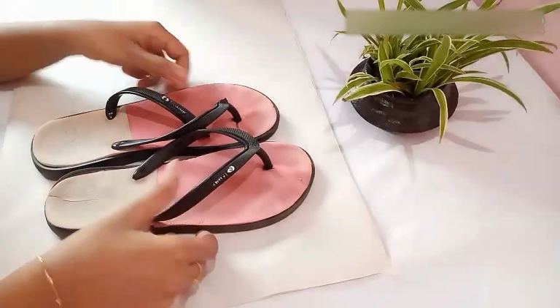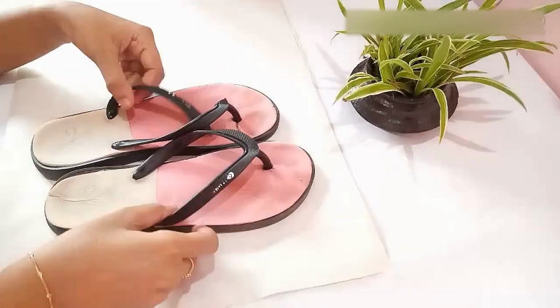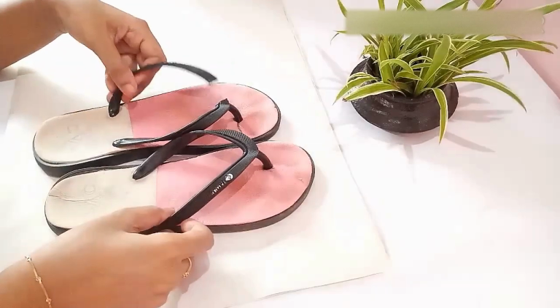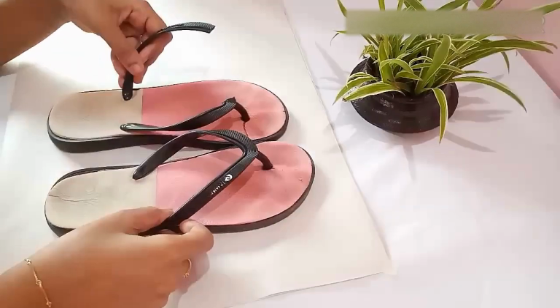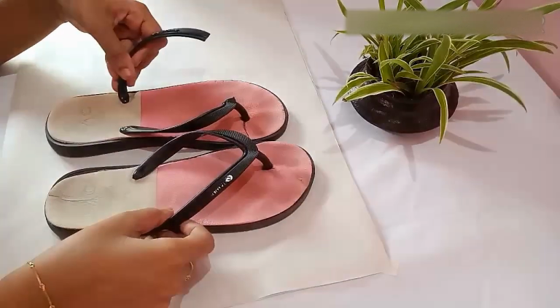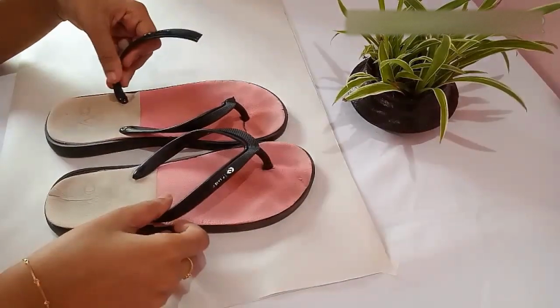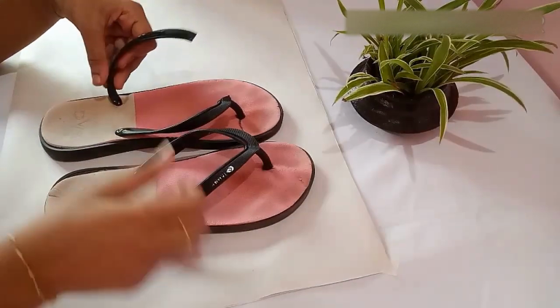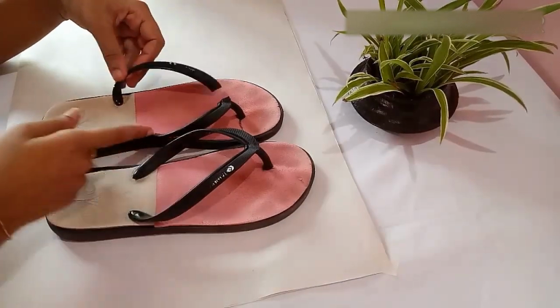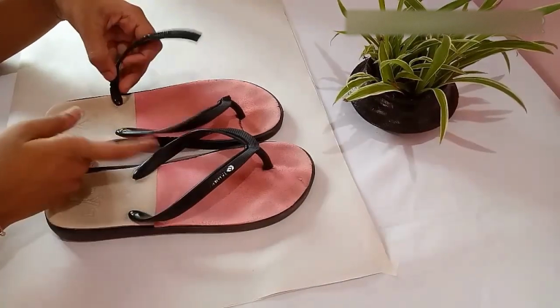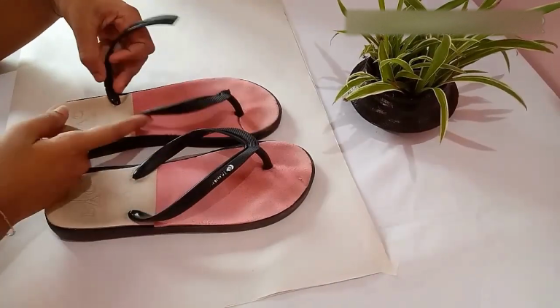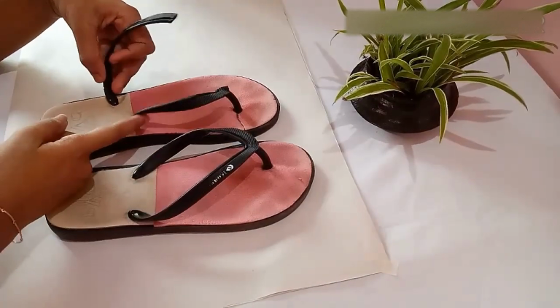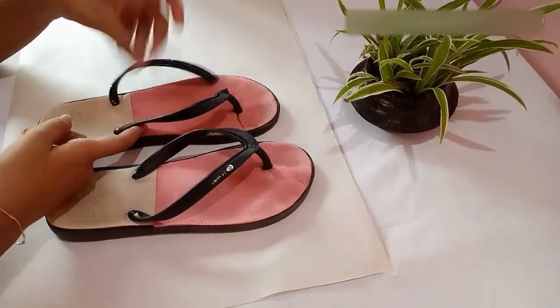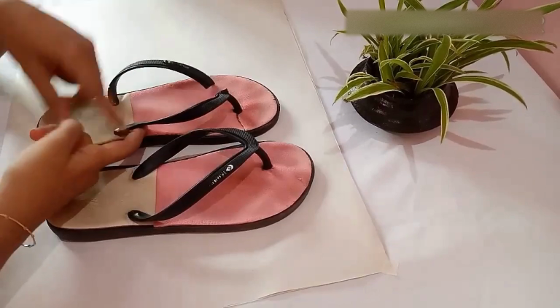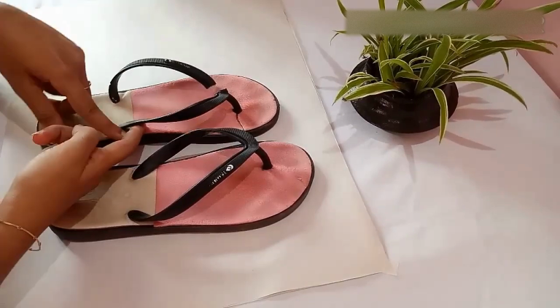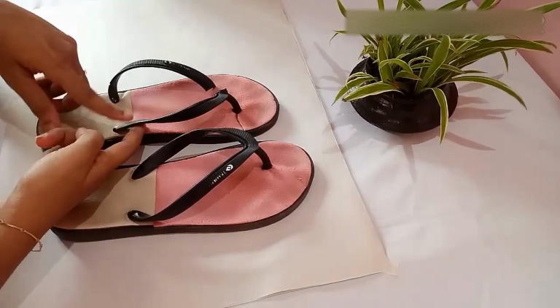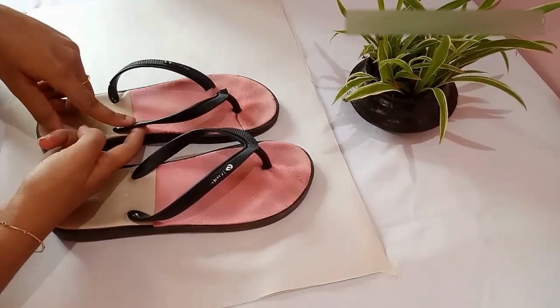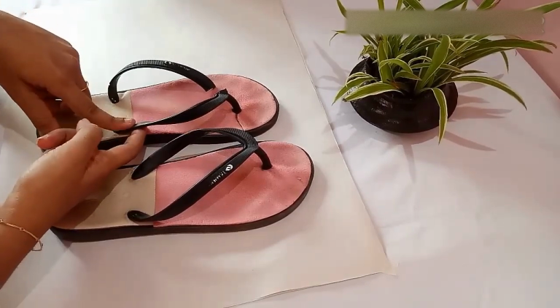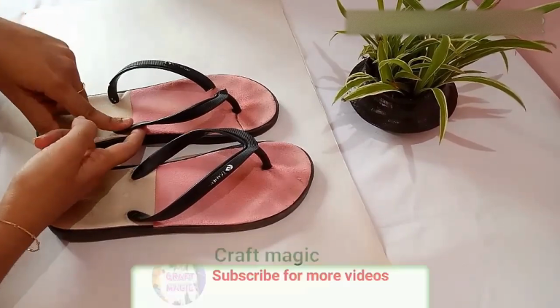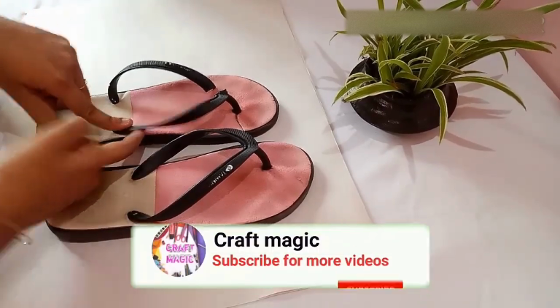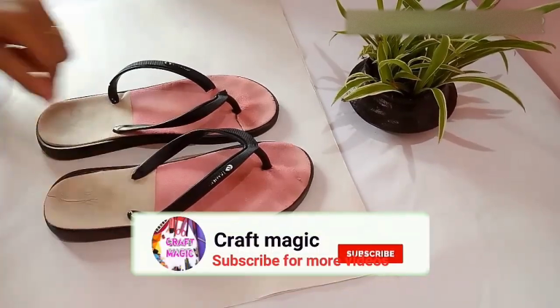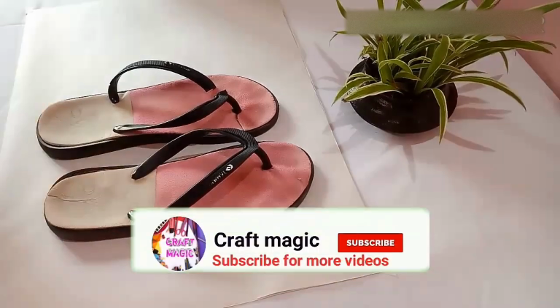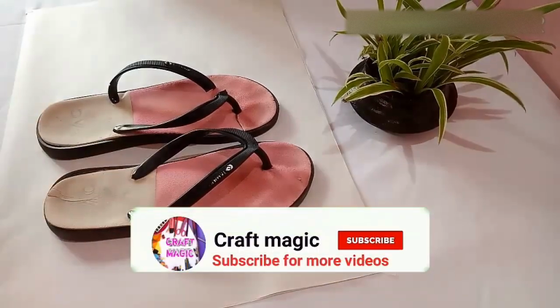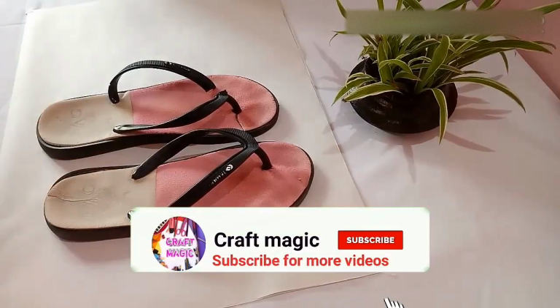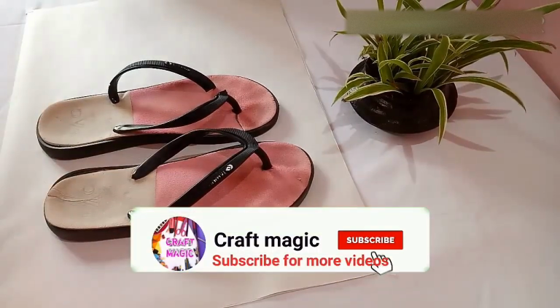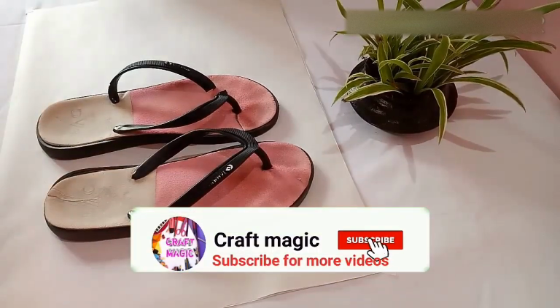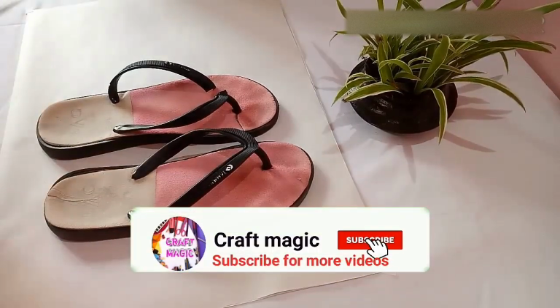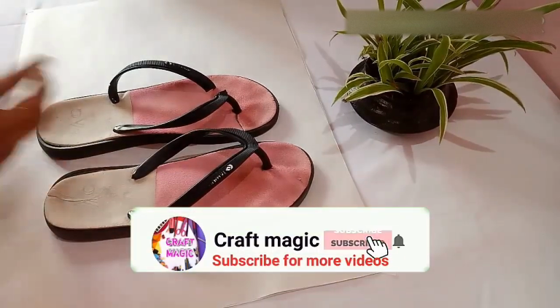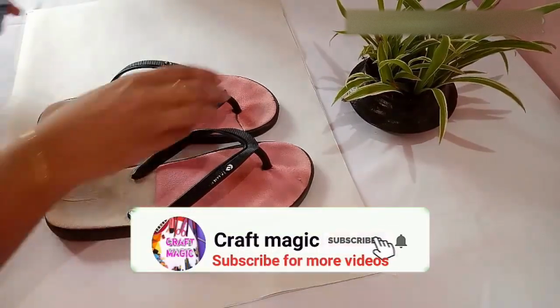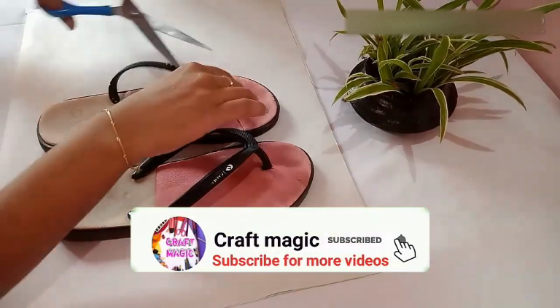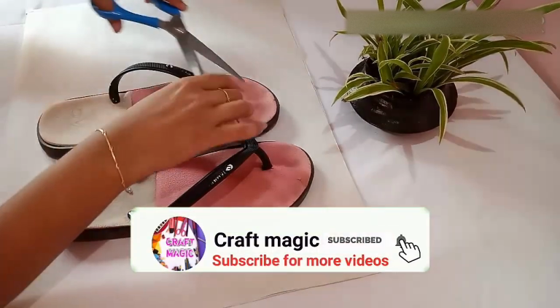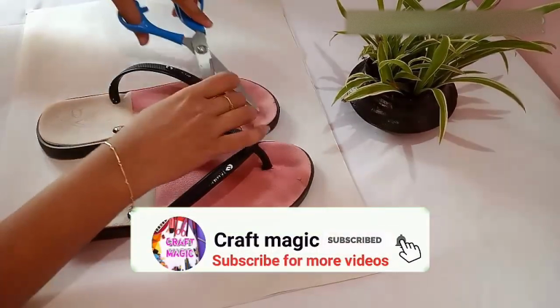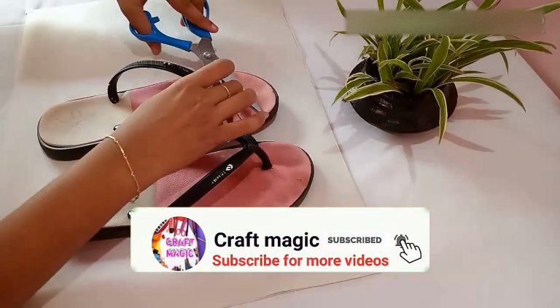Today we will see how we can convert an old slipper into a new beautiful one.